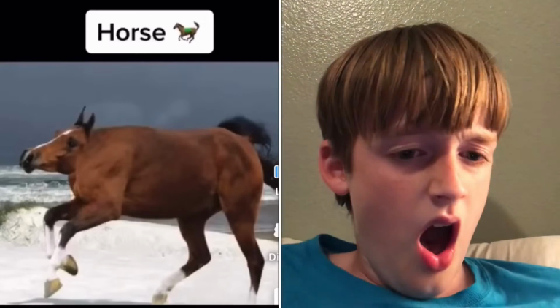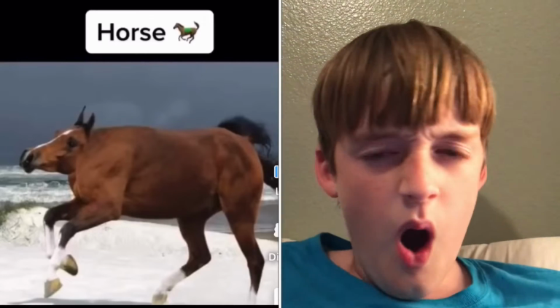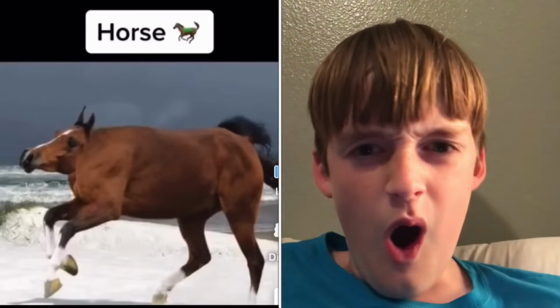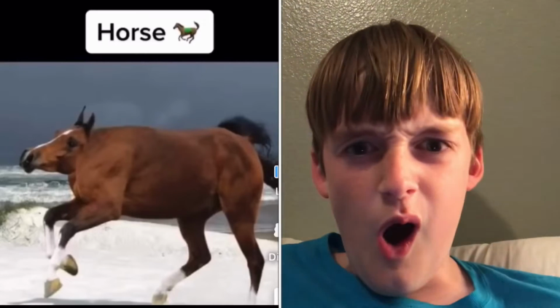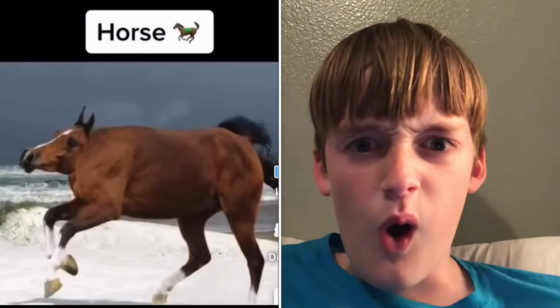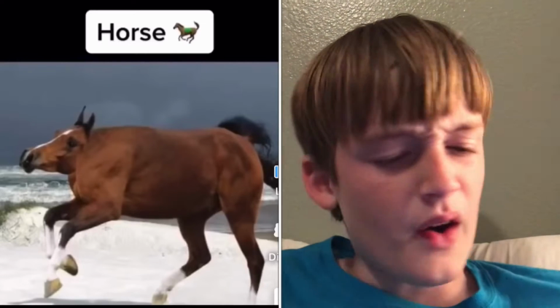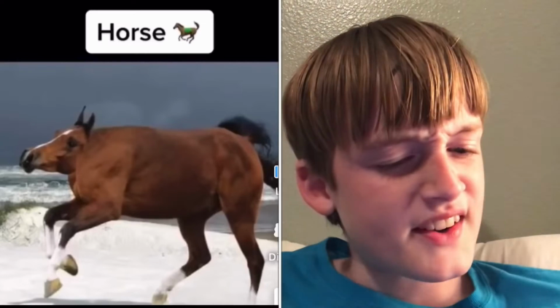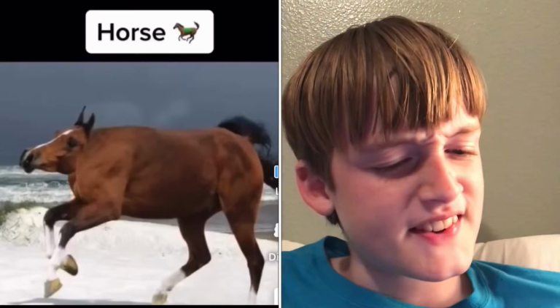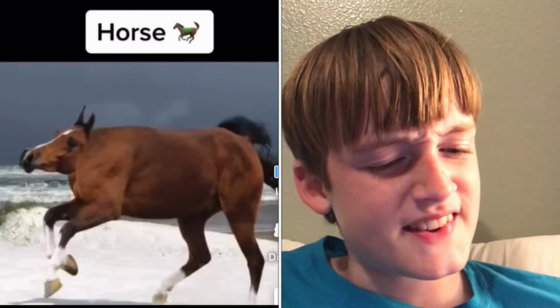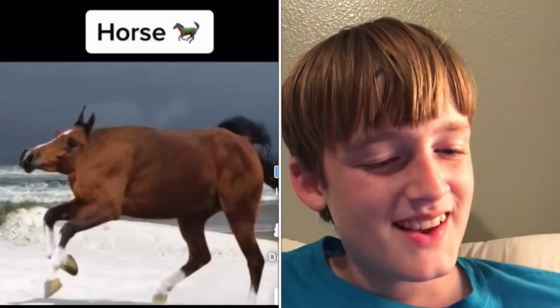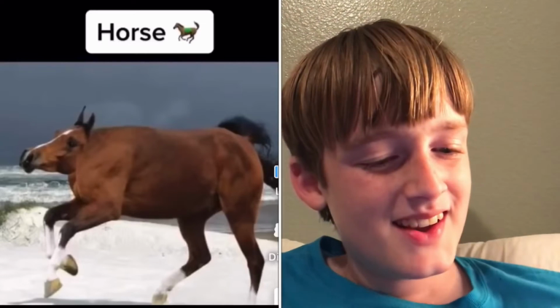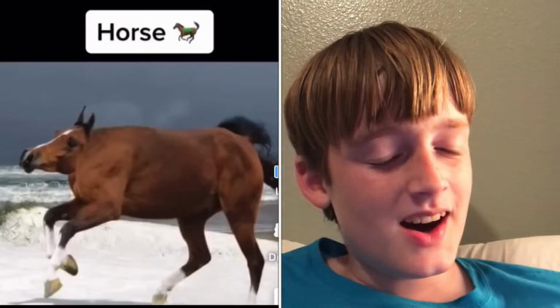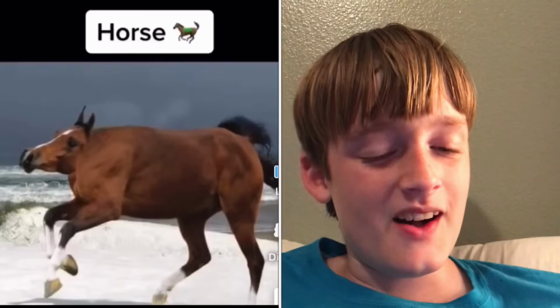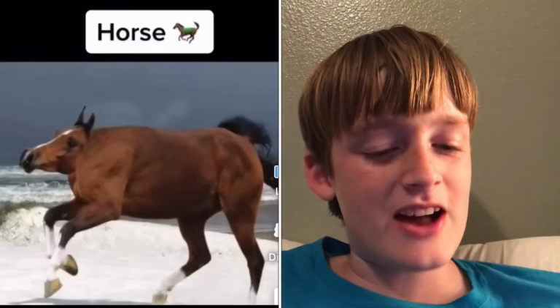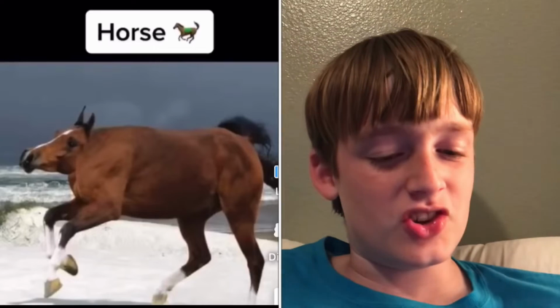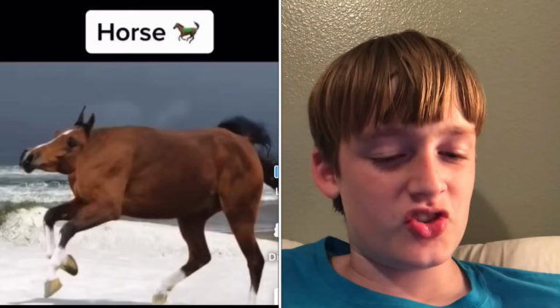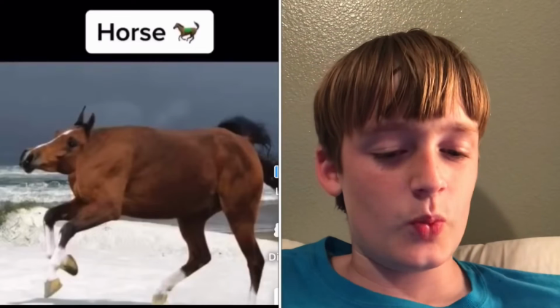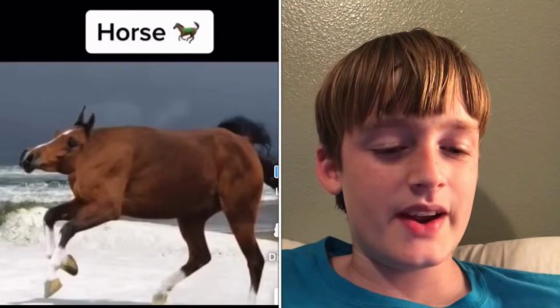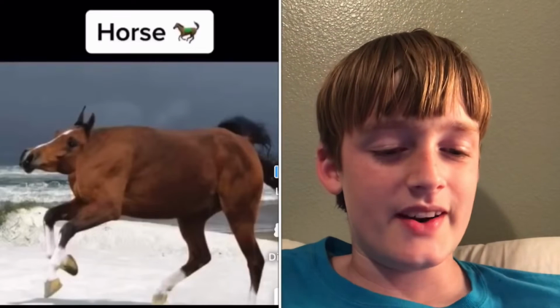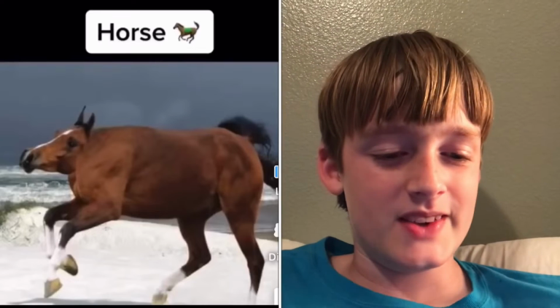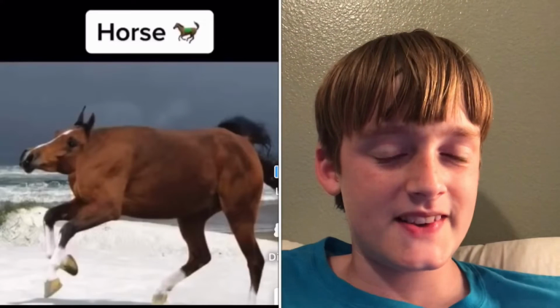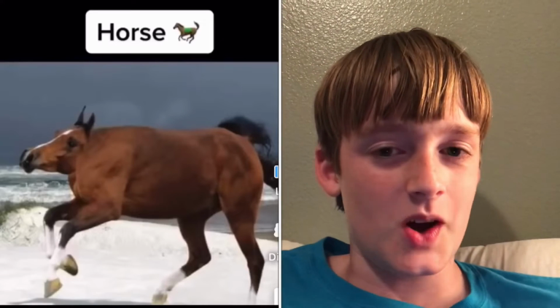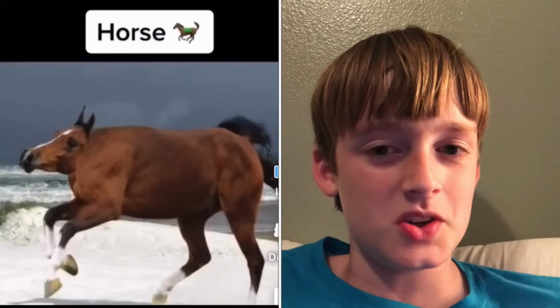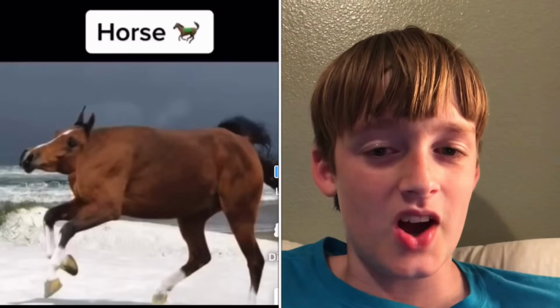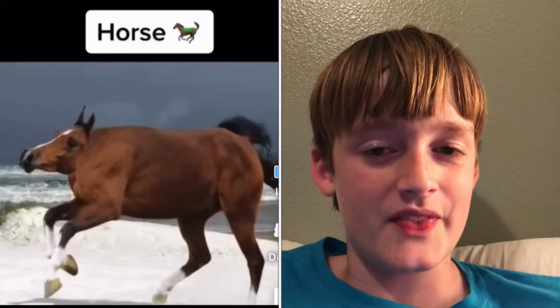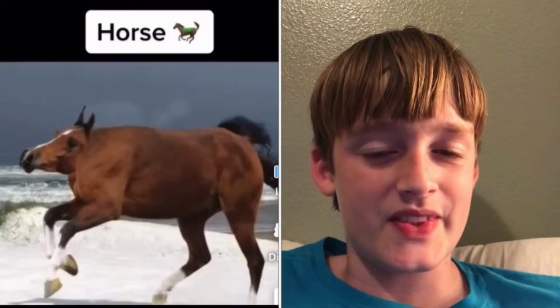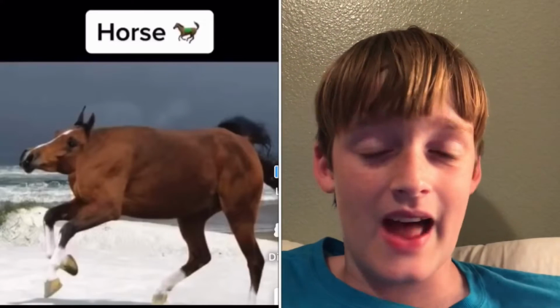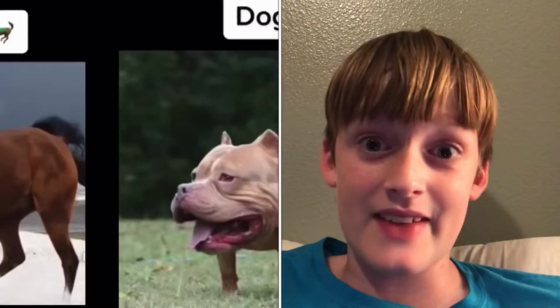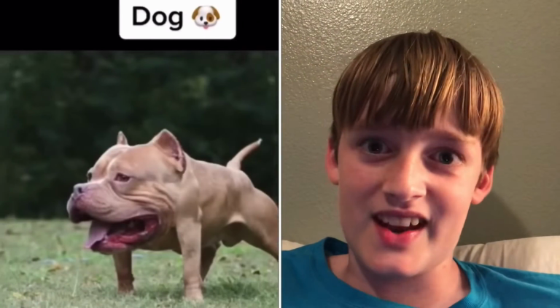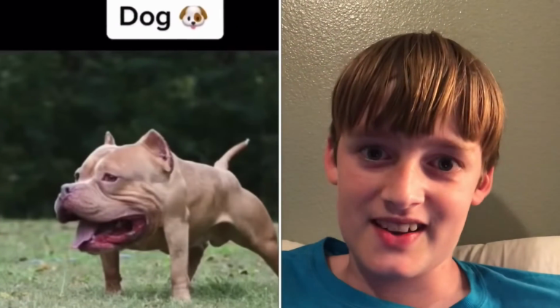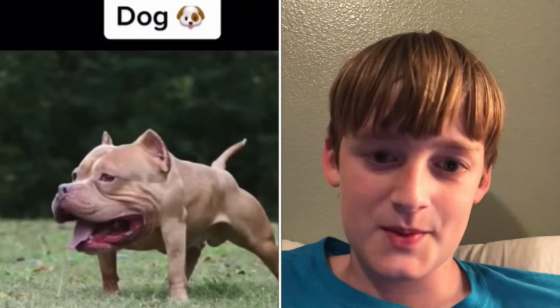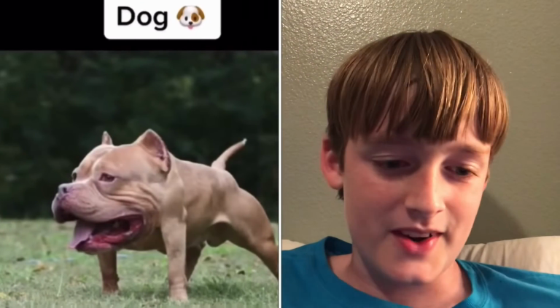A horse? That looks weird. Let's go look at the next one.